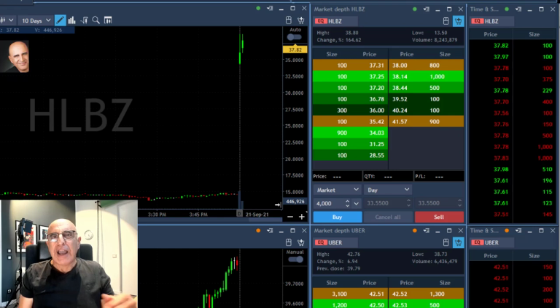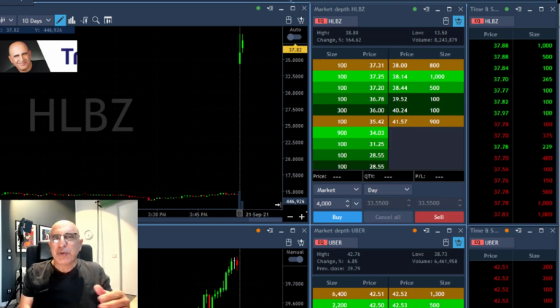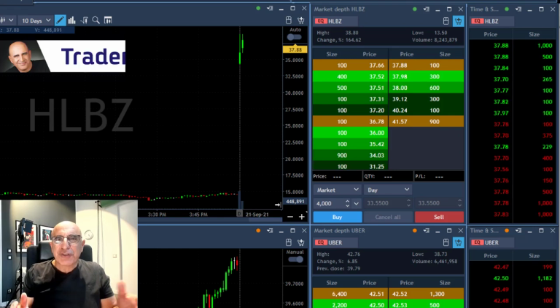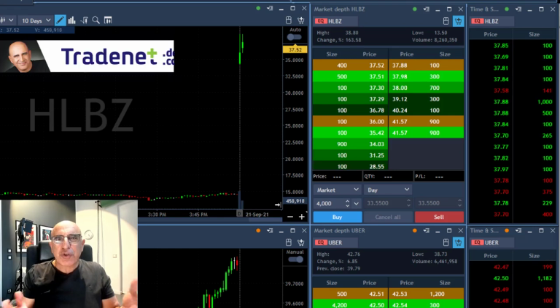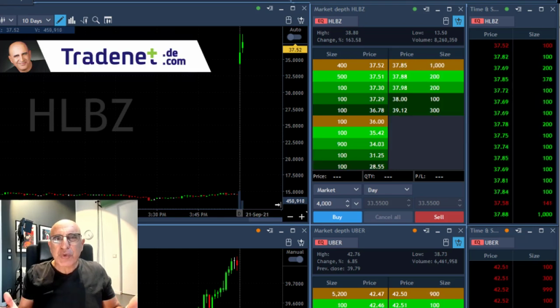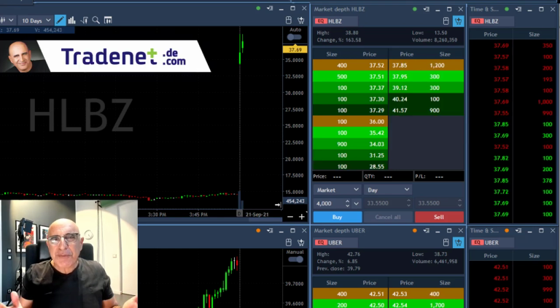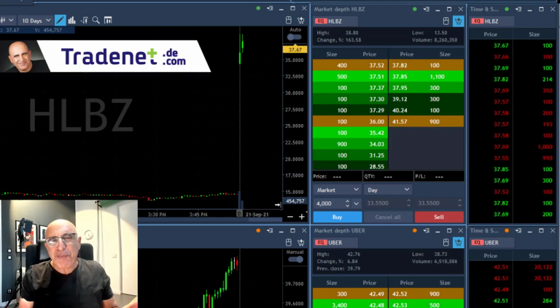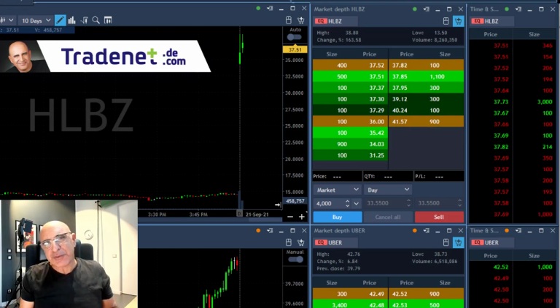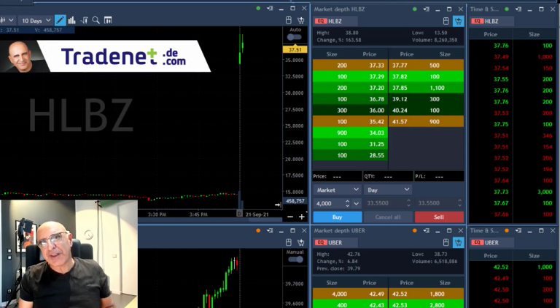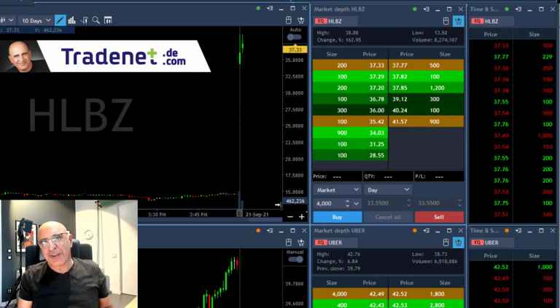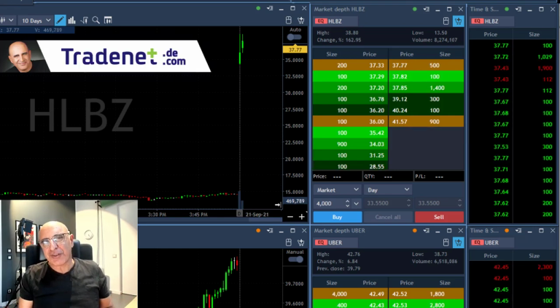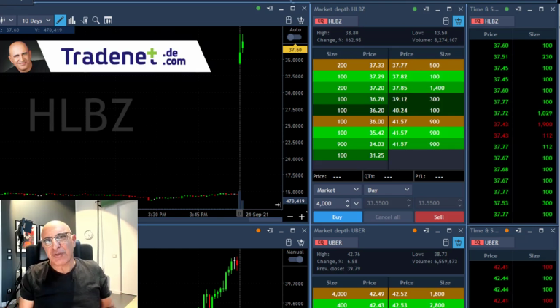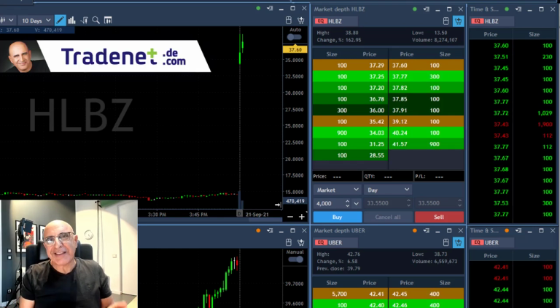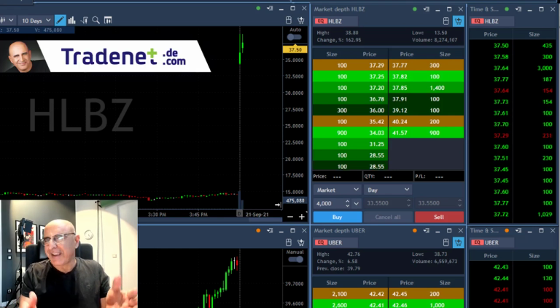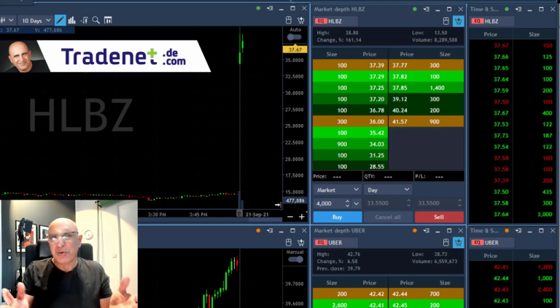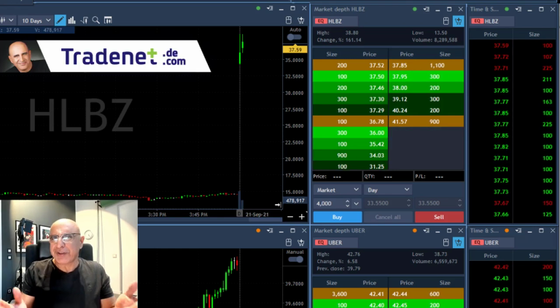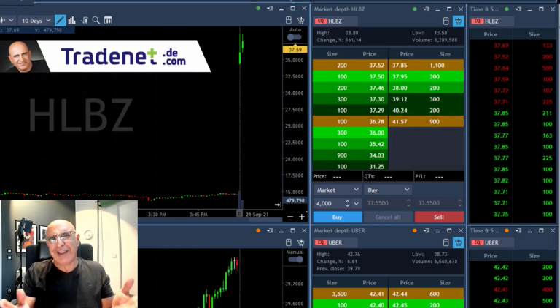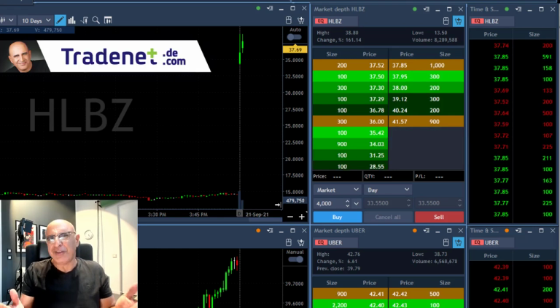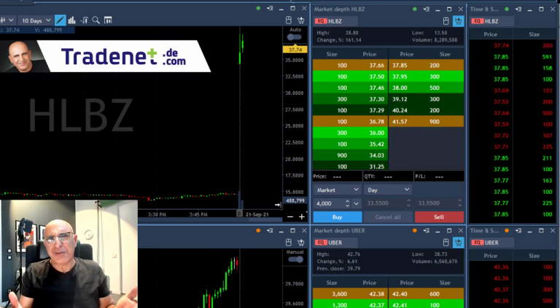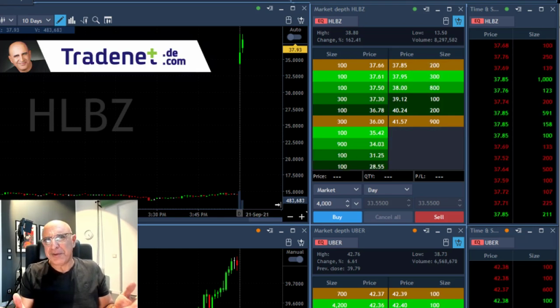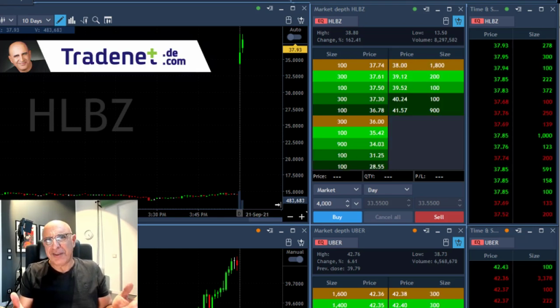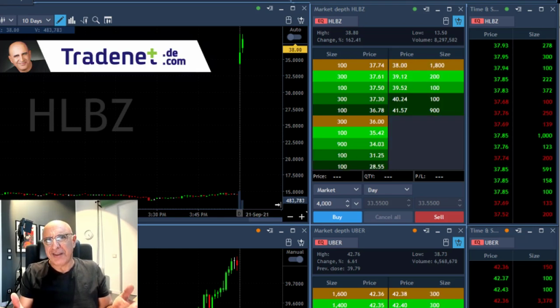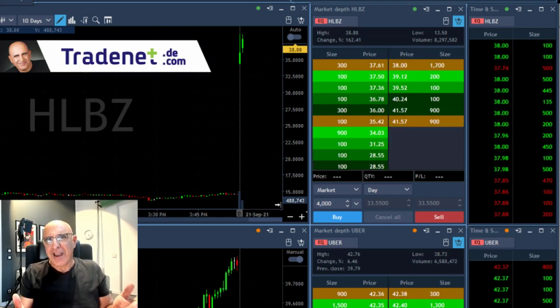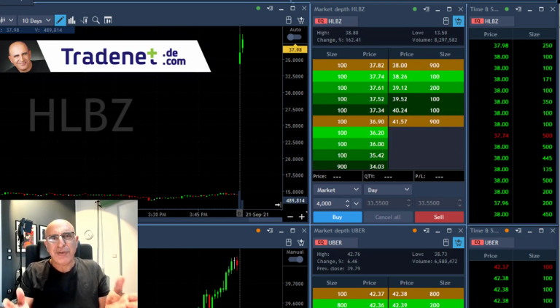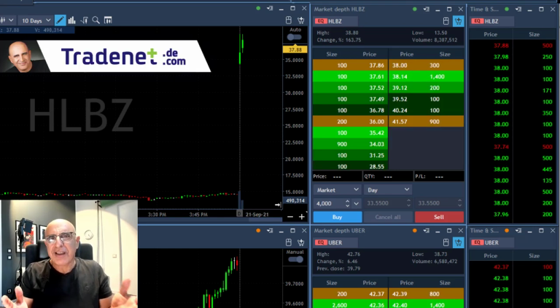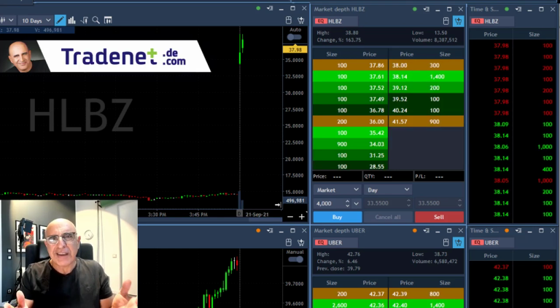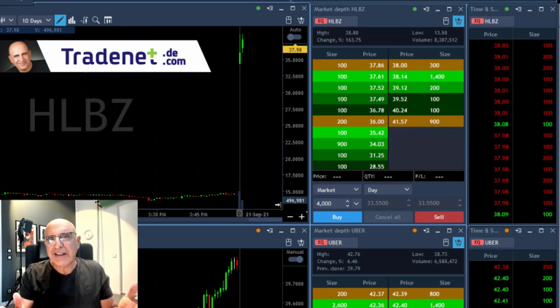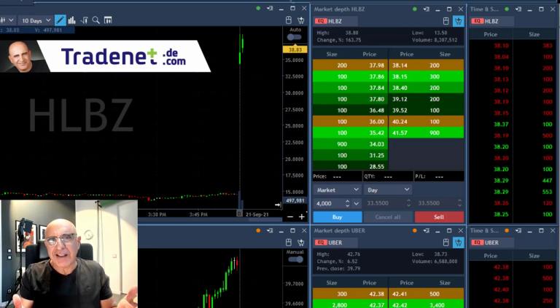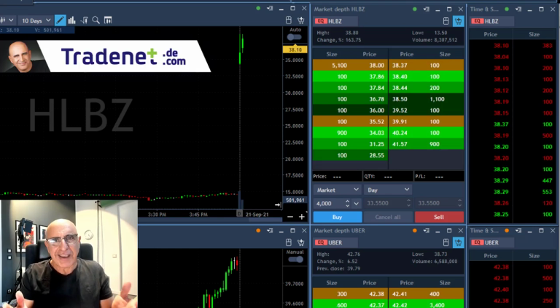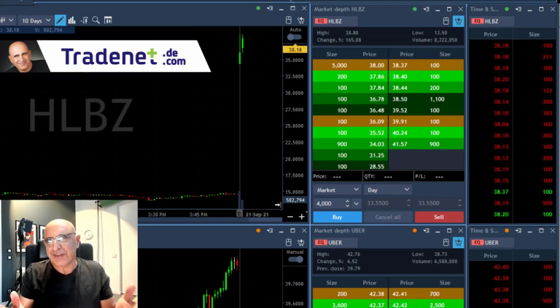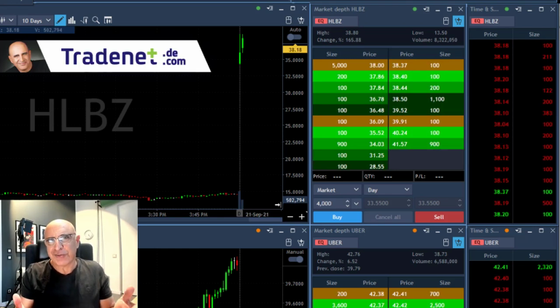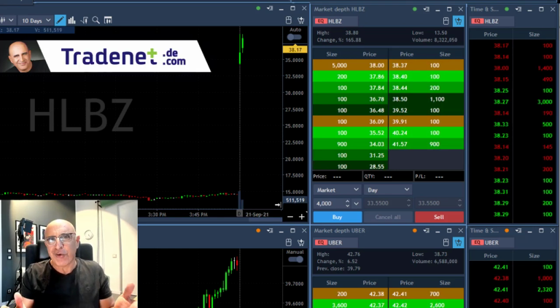Hi traders, short recap of my trading session. Today take a look at HLBZ. I feel like a kid in a candy store.